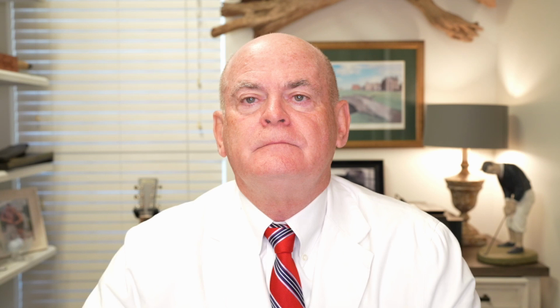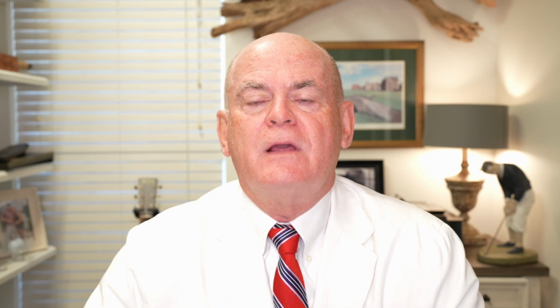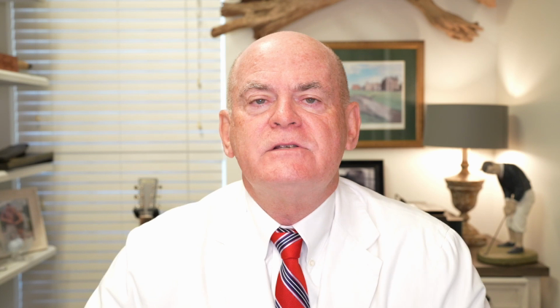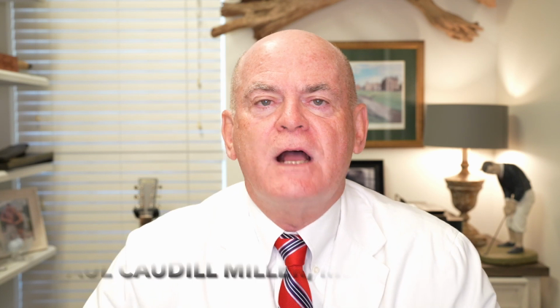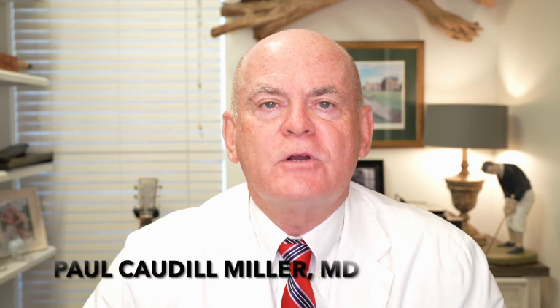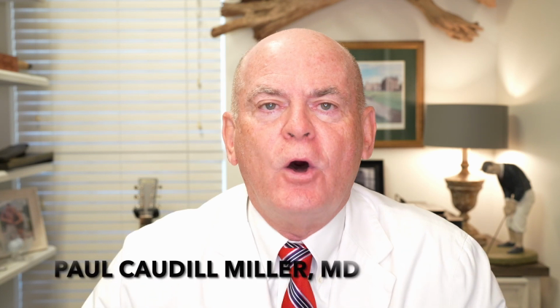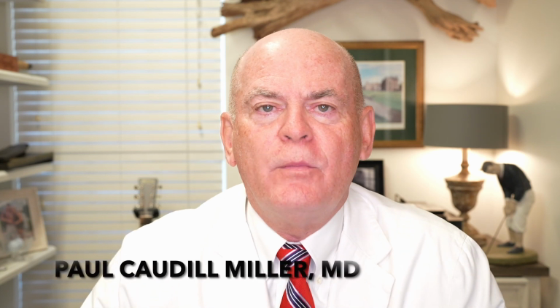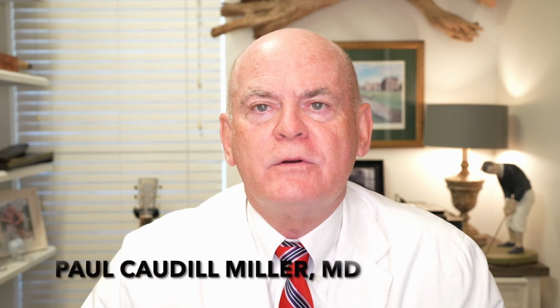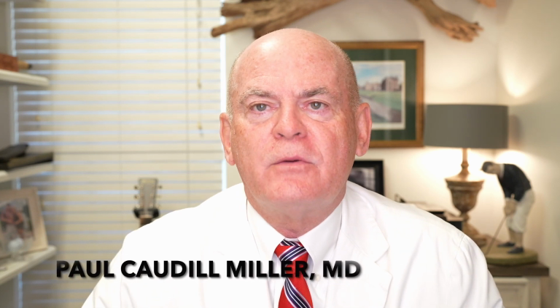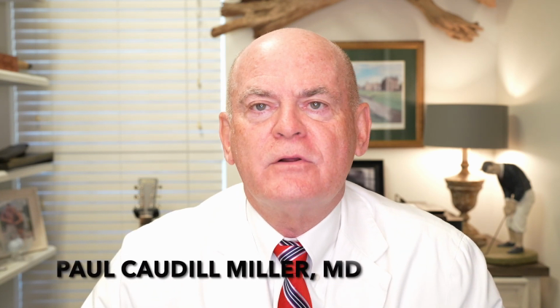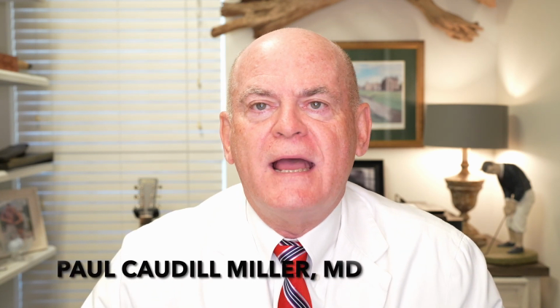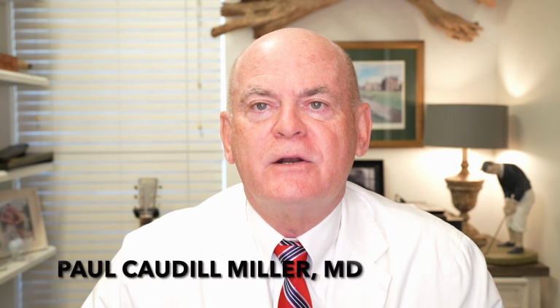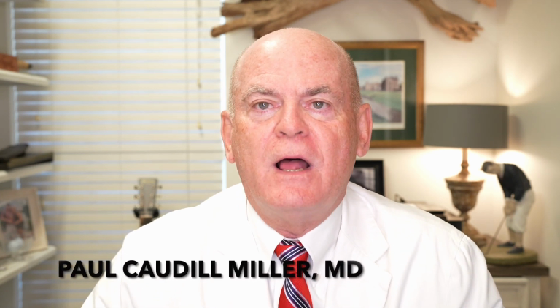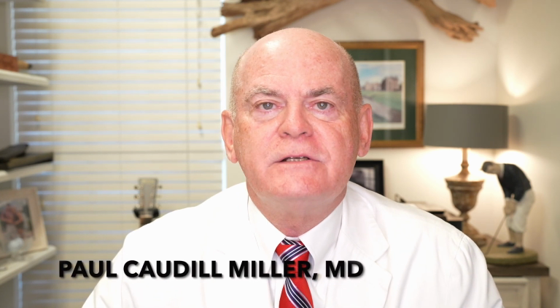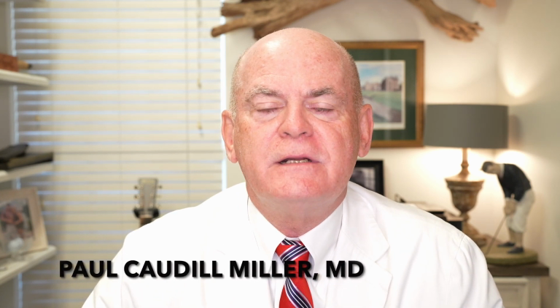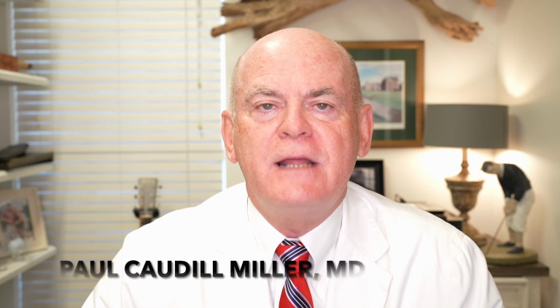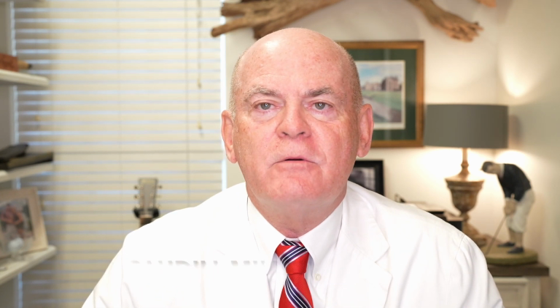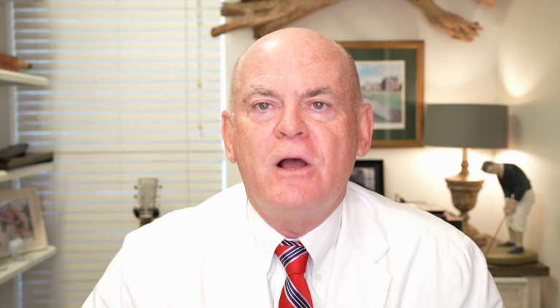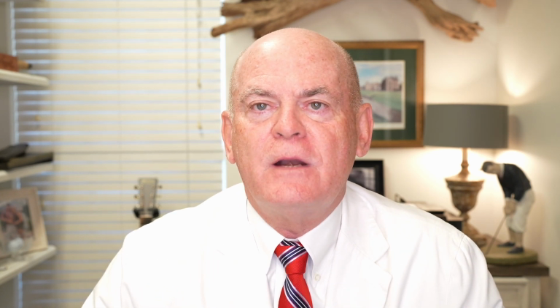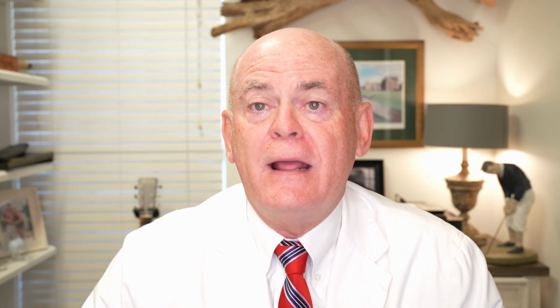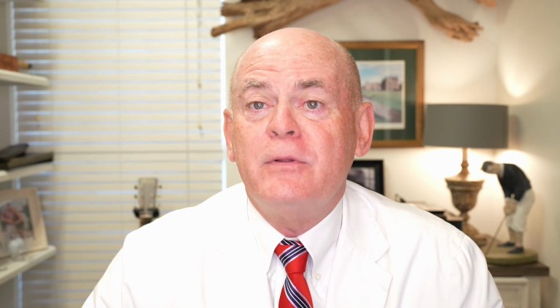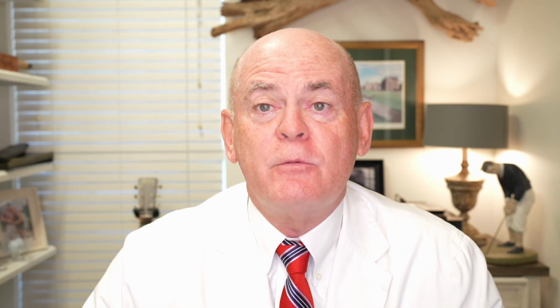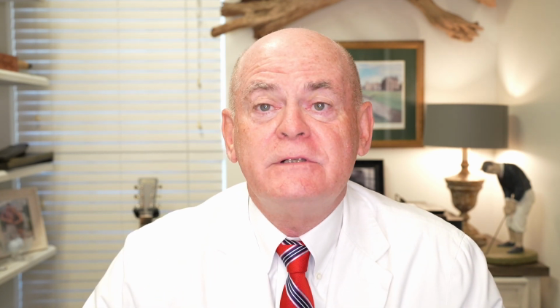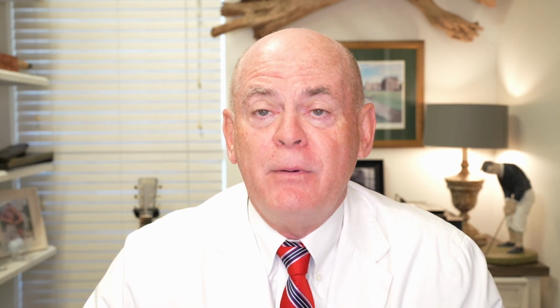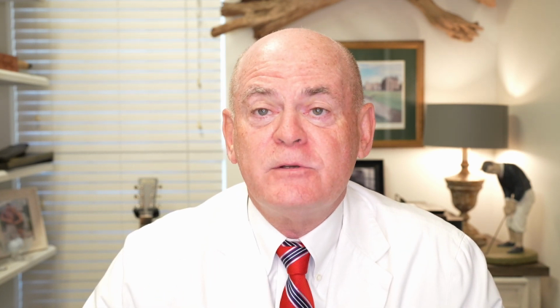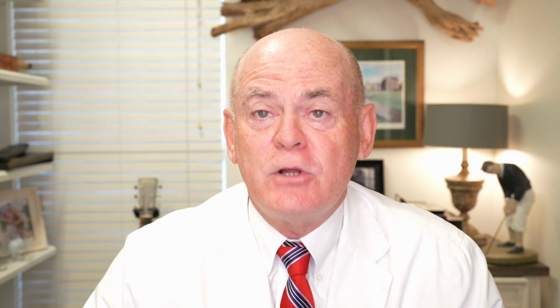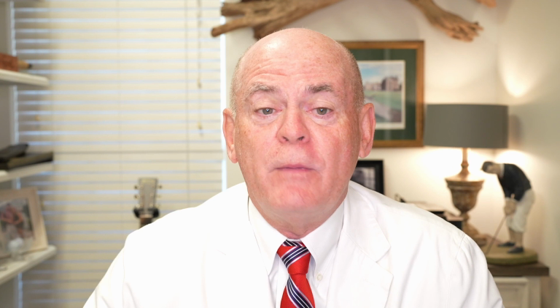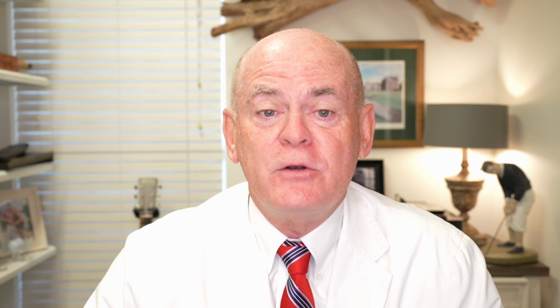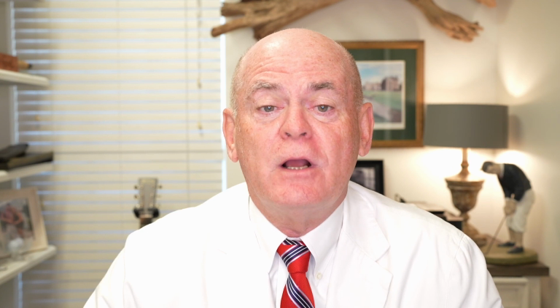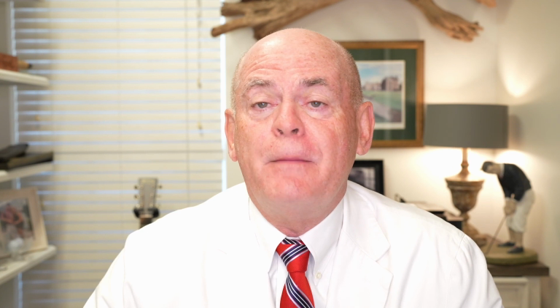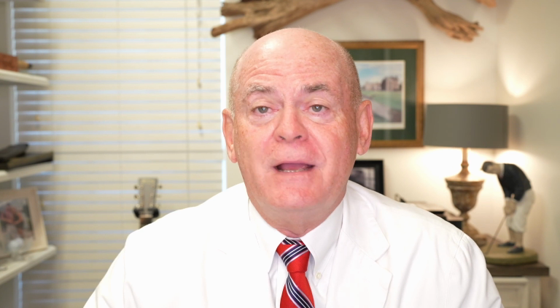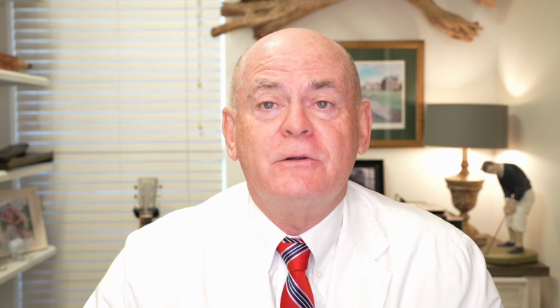This is Dr. Caudill Miller — Dr. Miller's Guide to Neurology — and today we're talking about epilepsy. We're talking about the drug Lamictal.